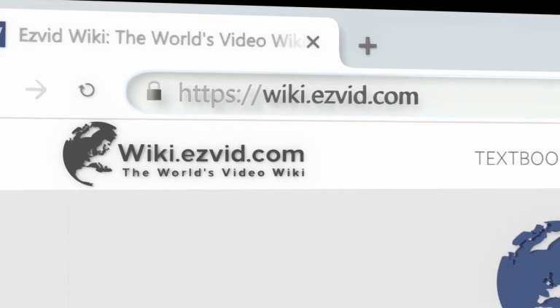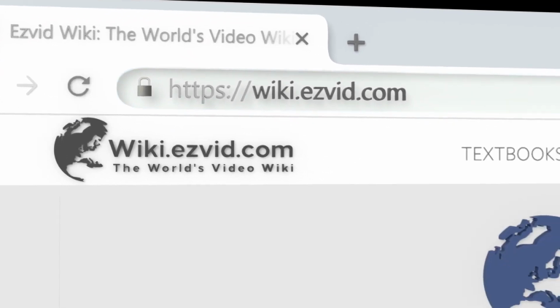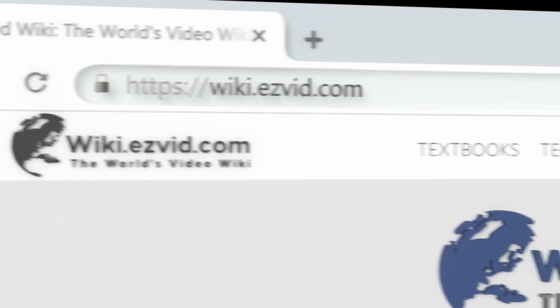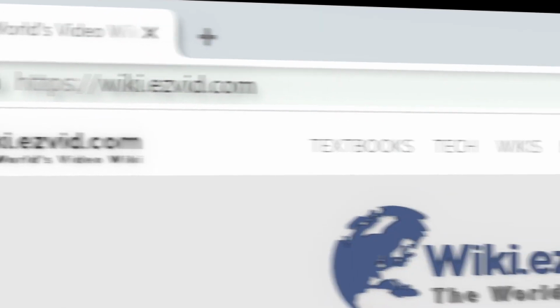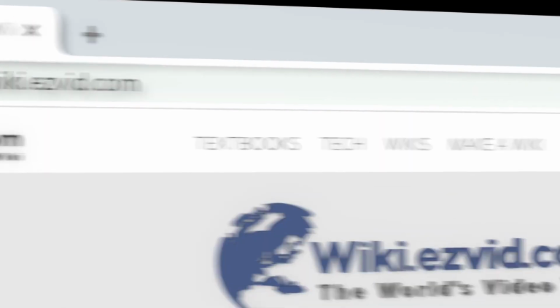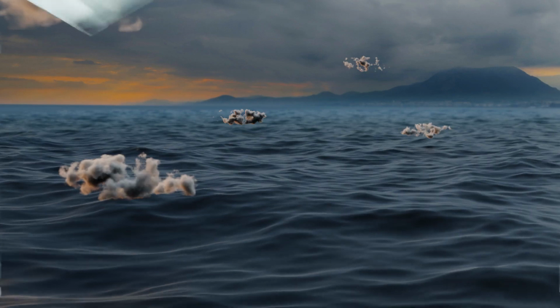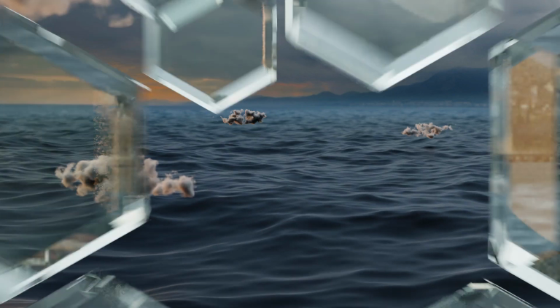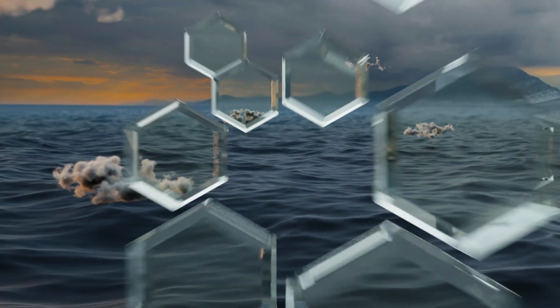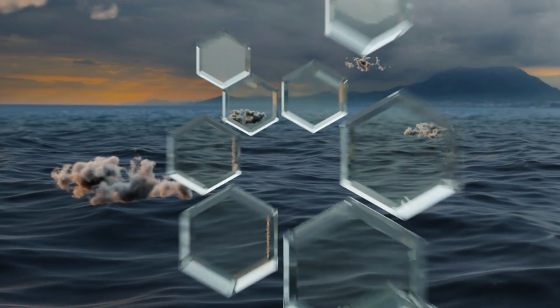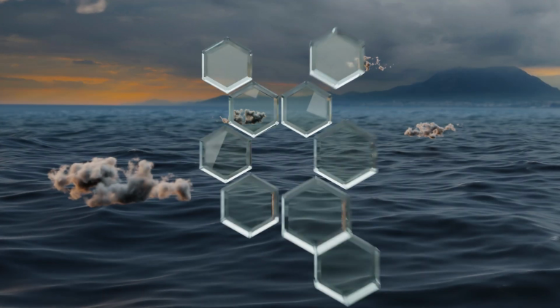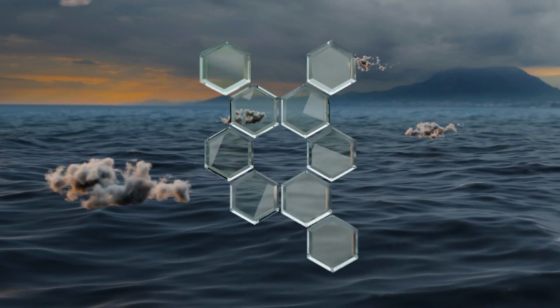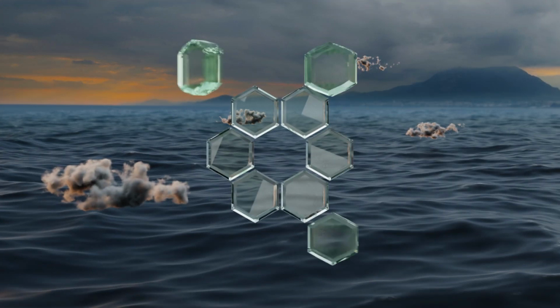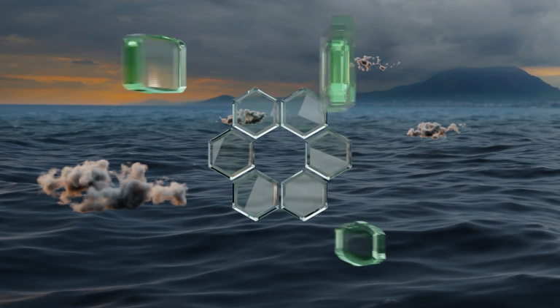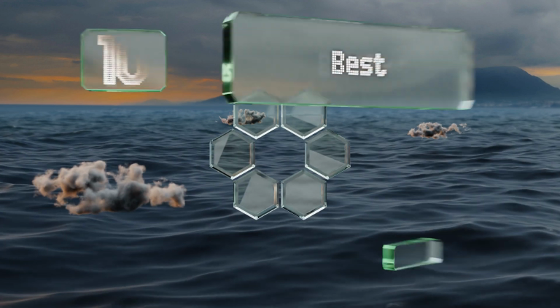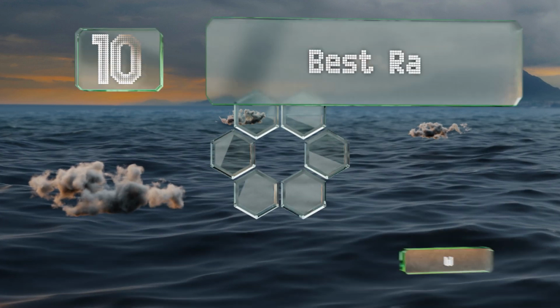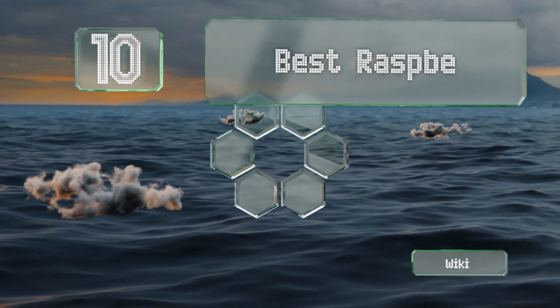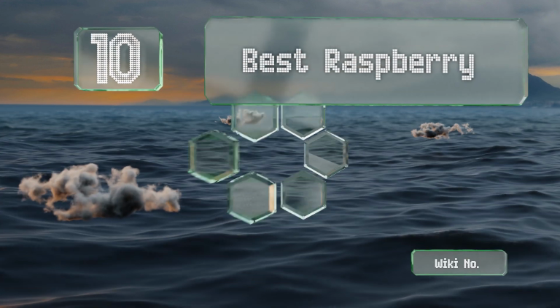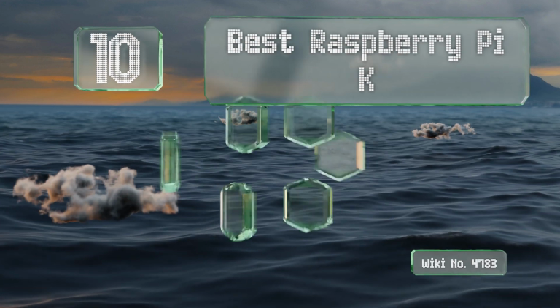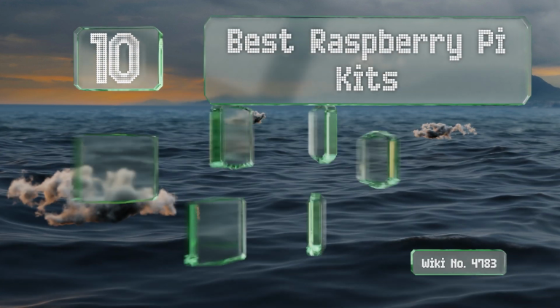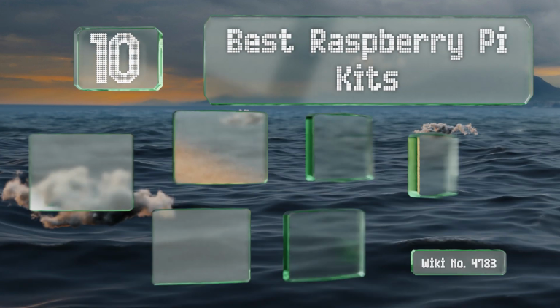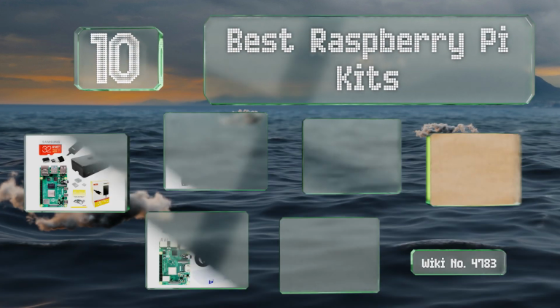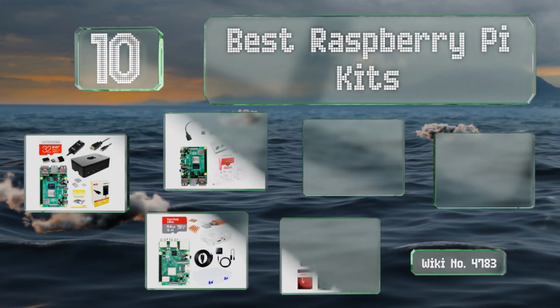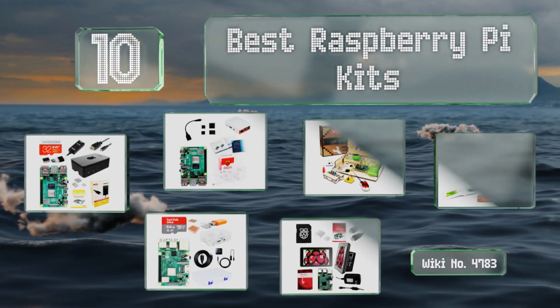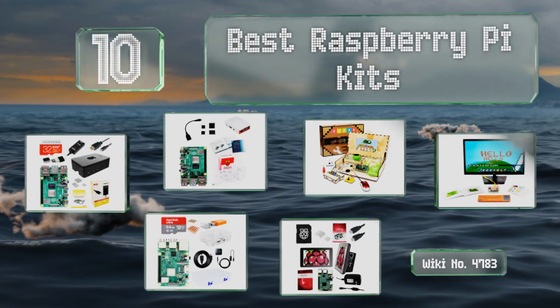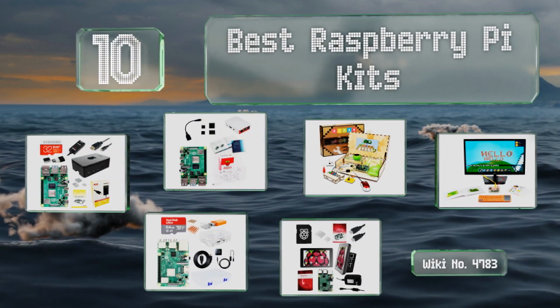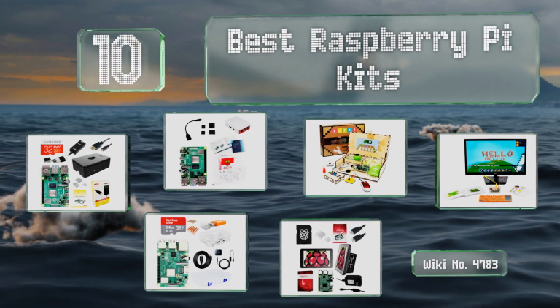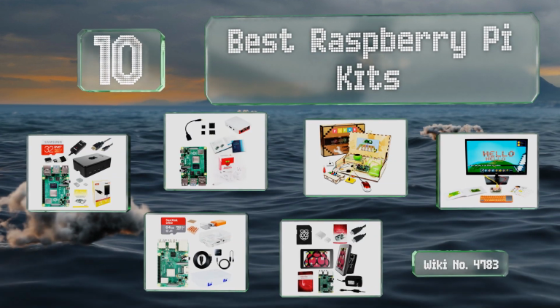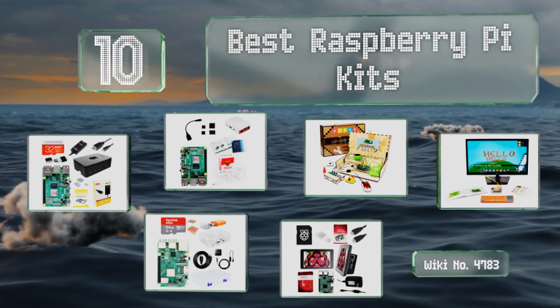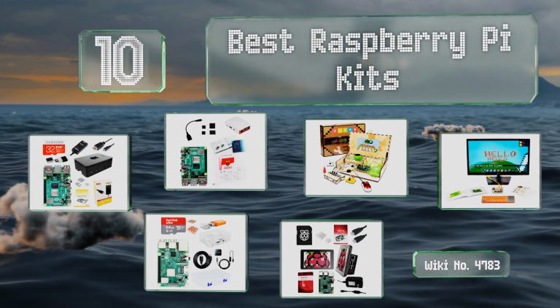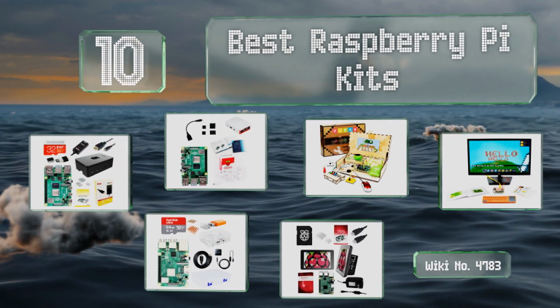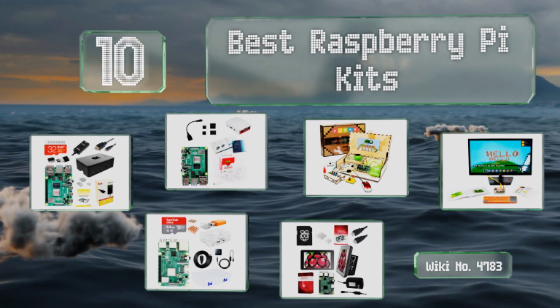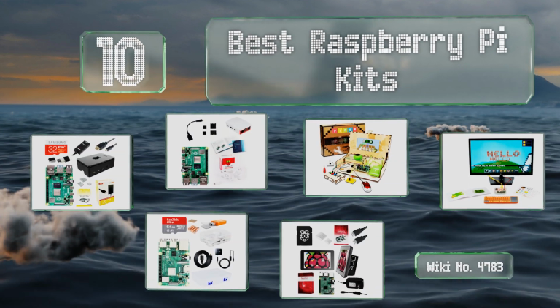EasyVid presents the 10 best Raspberry Pi kits. Let's get started with the list.